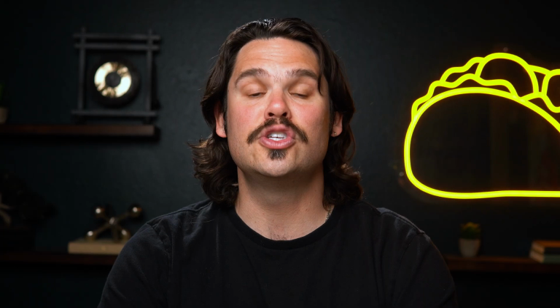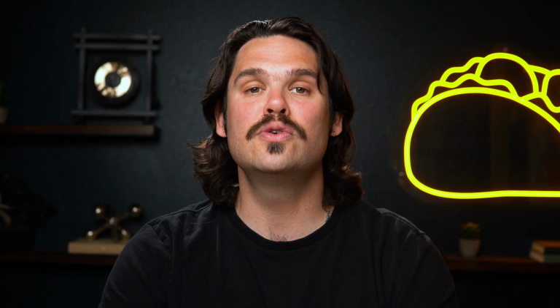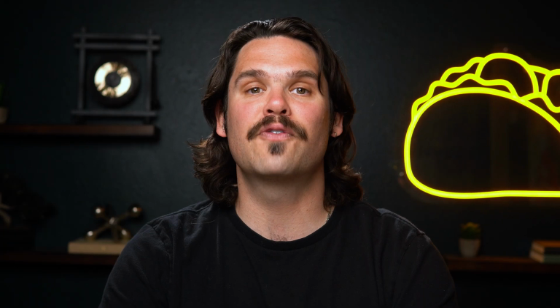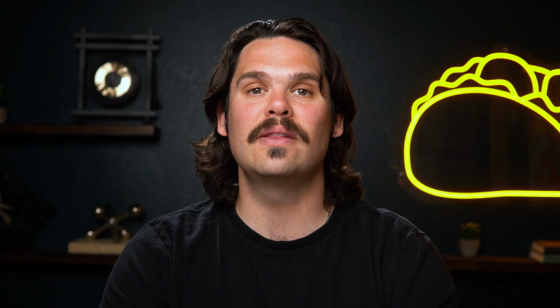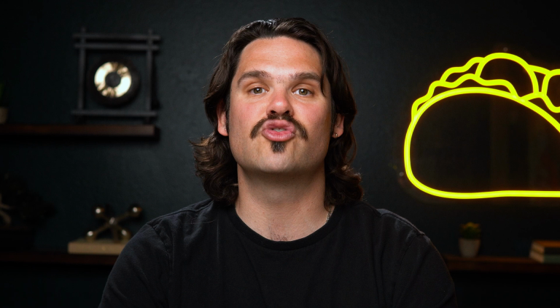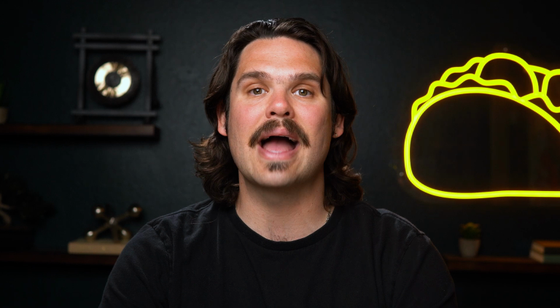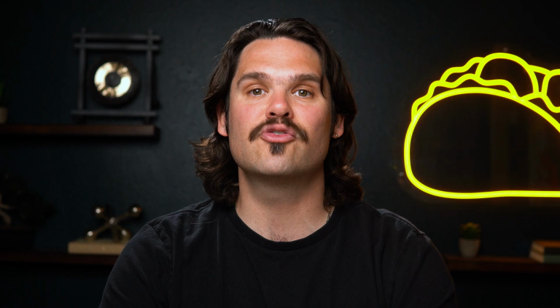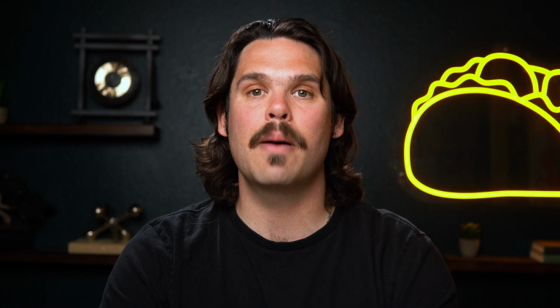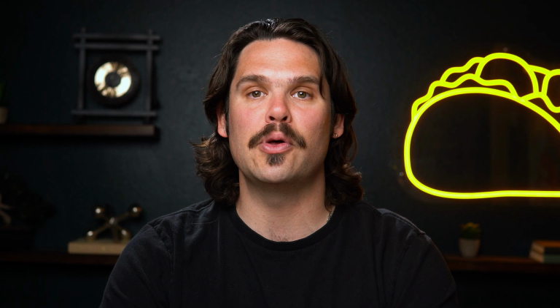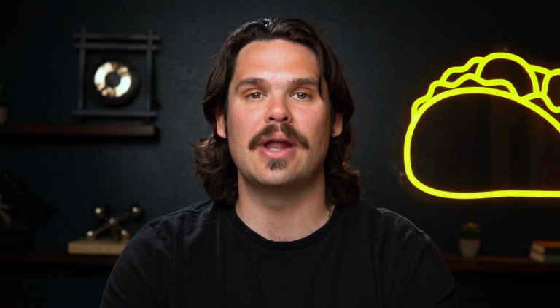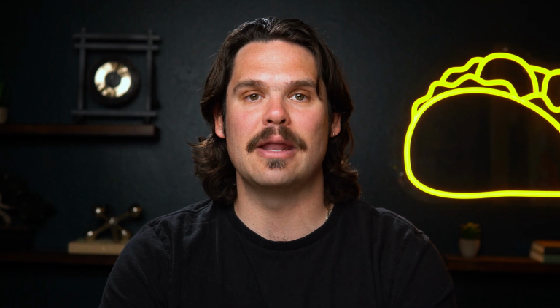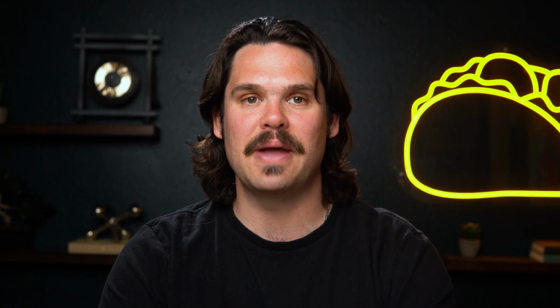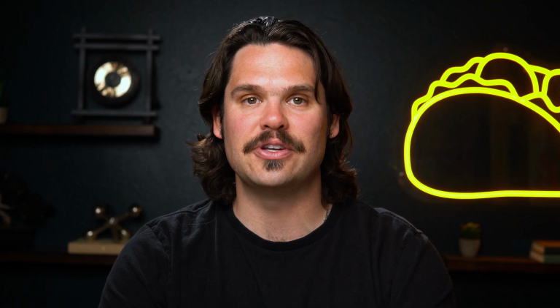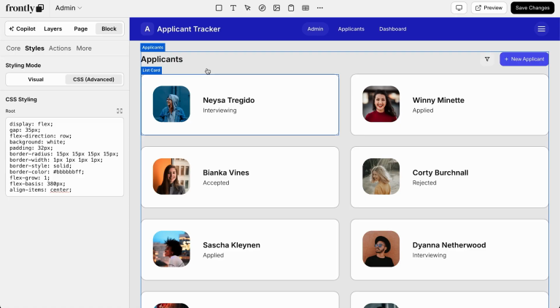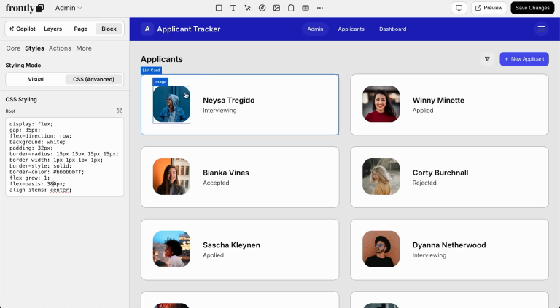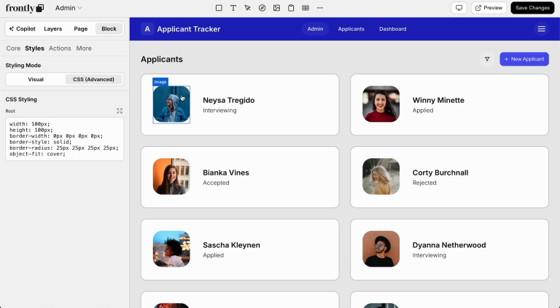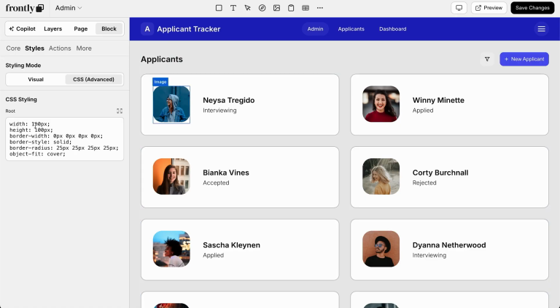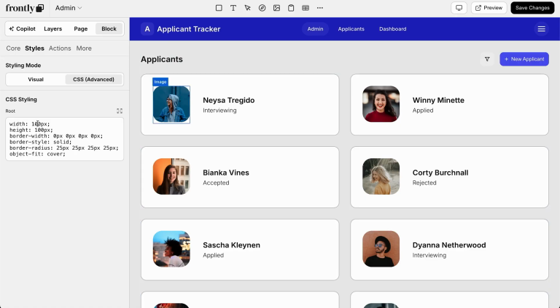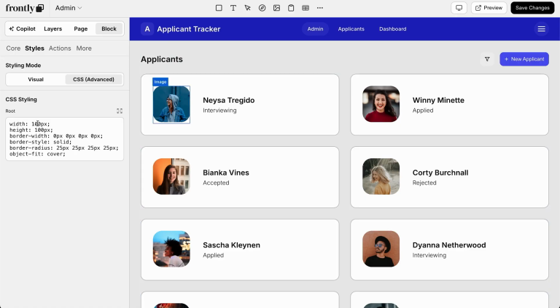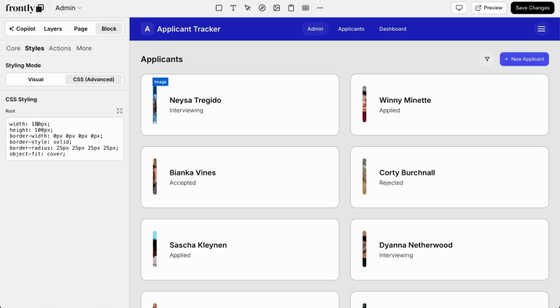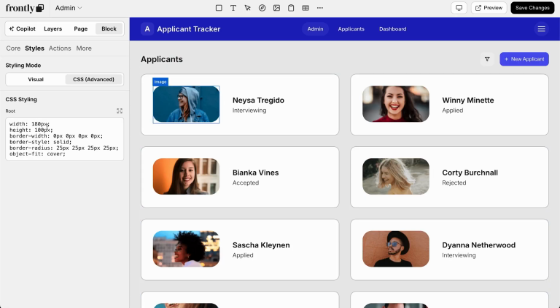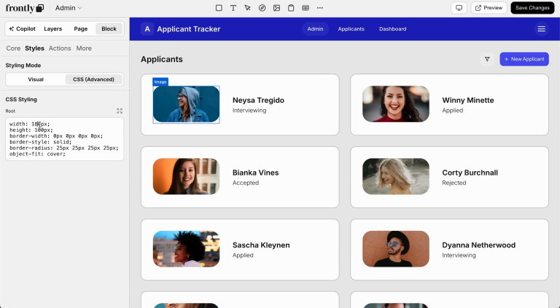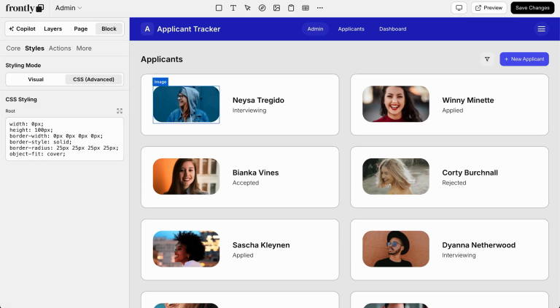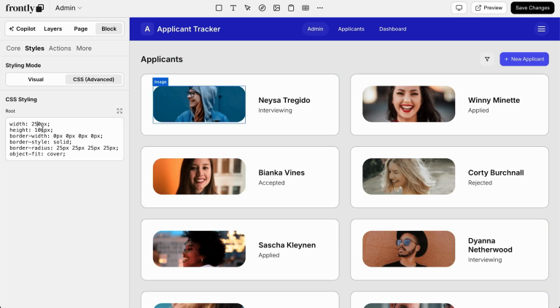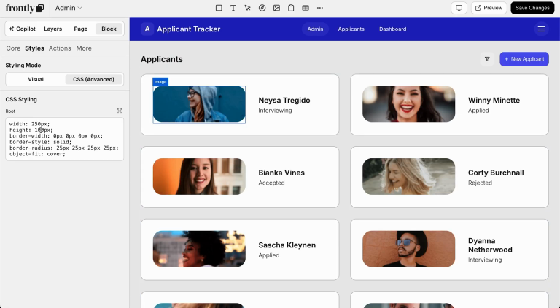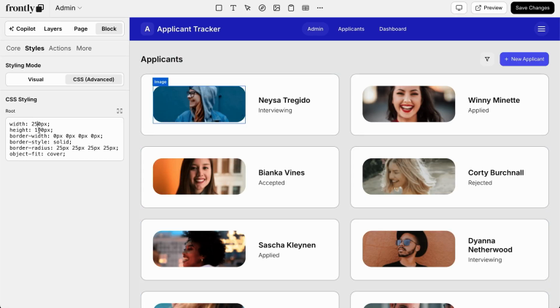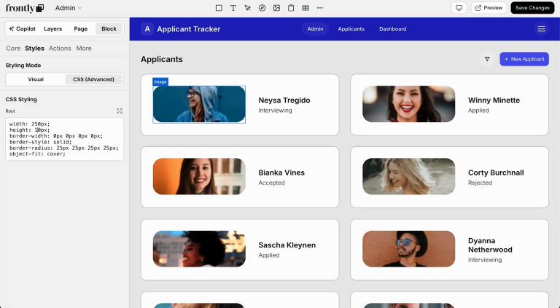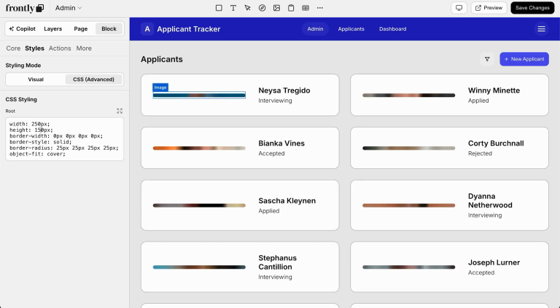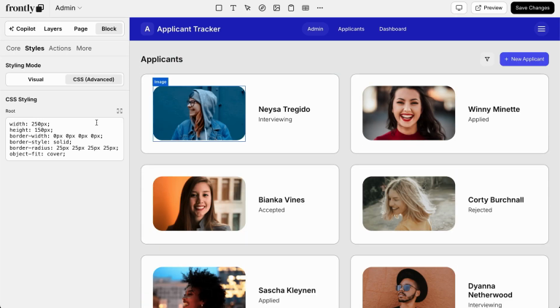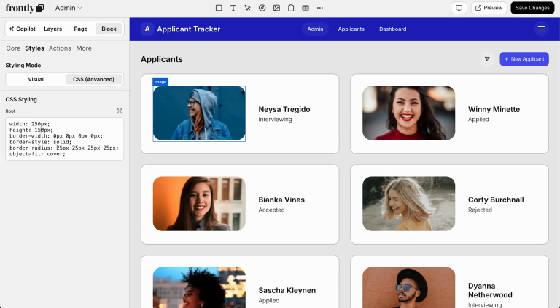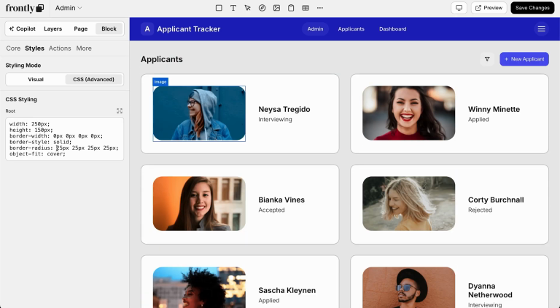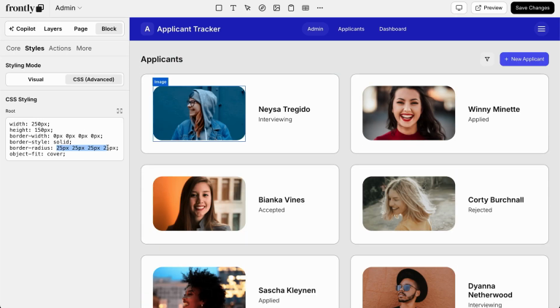Just use Frontly's drag-and-drop builder to edit pages, but if you want even more control, you can jump right into the CSS.